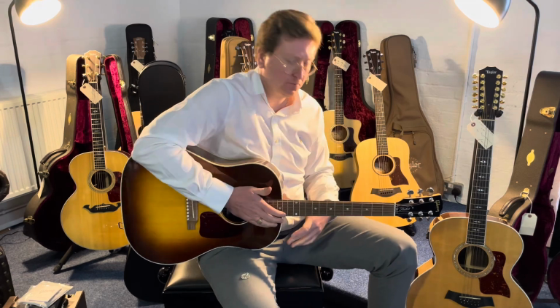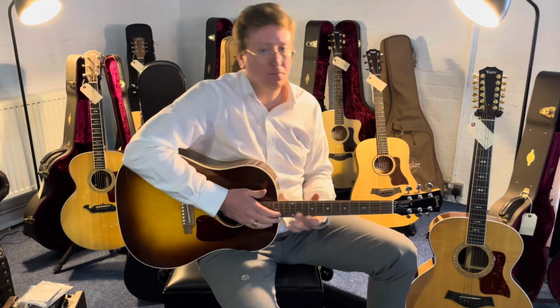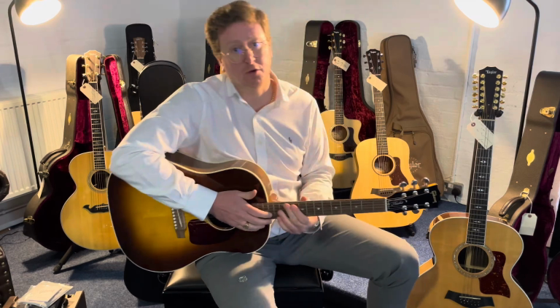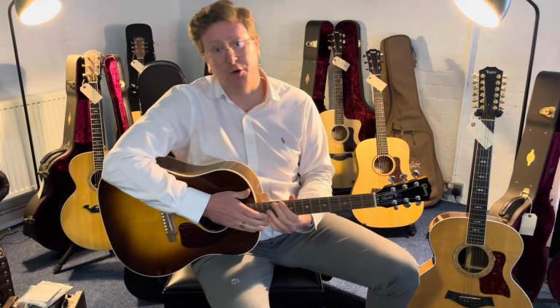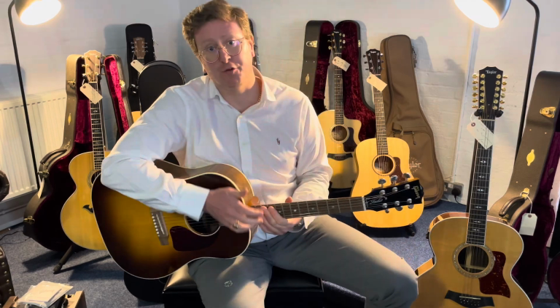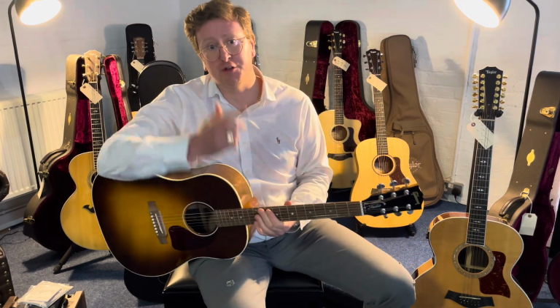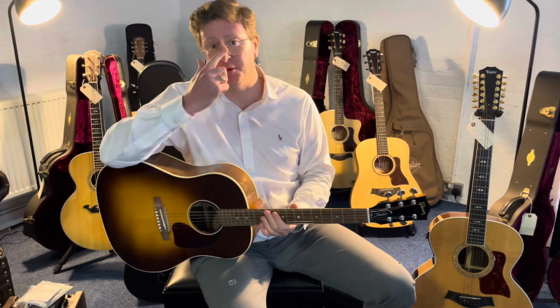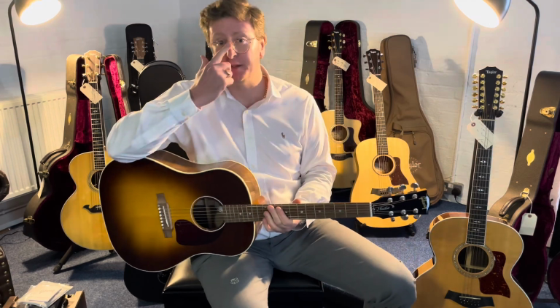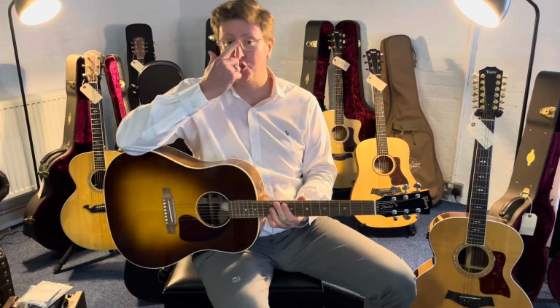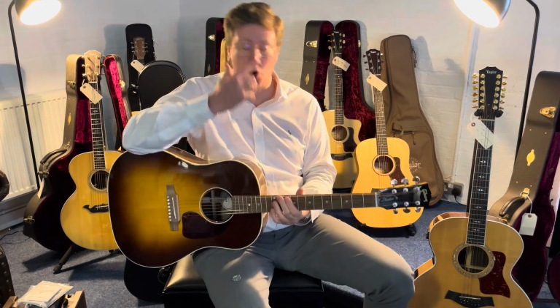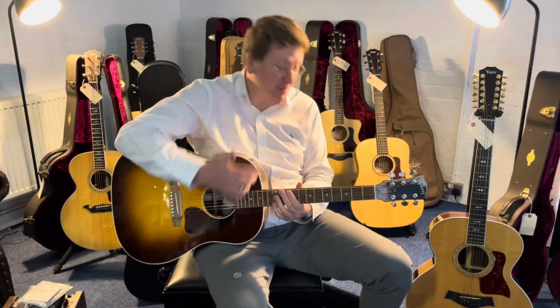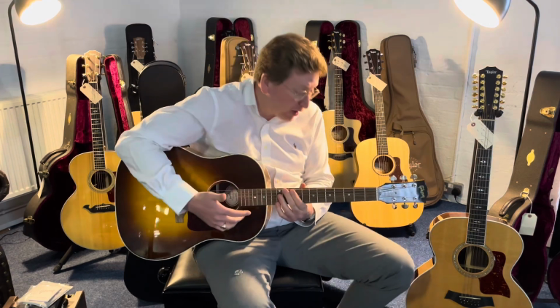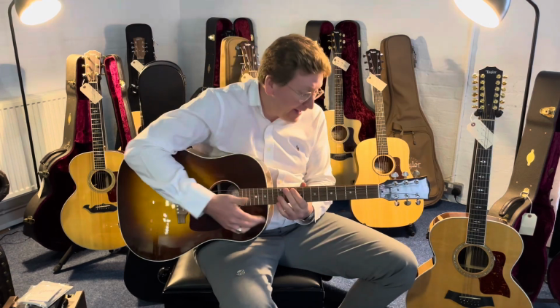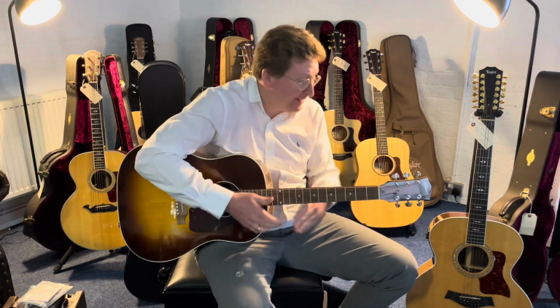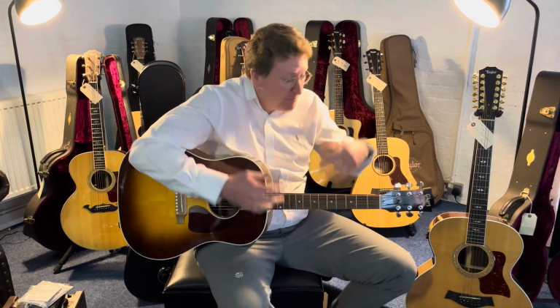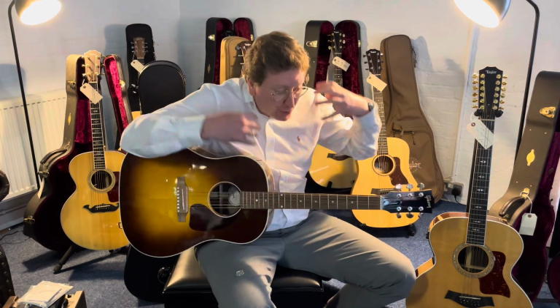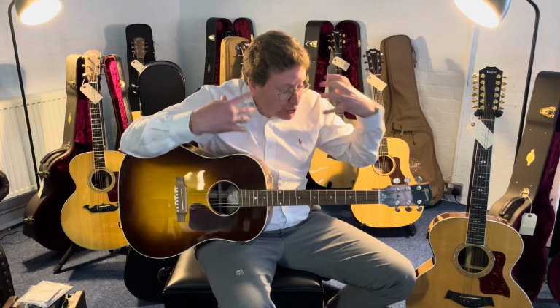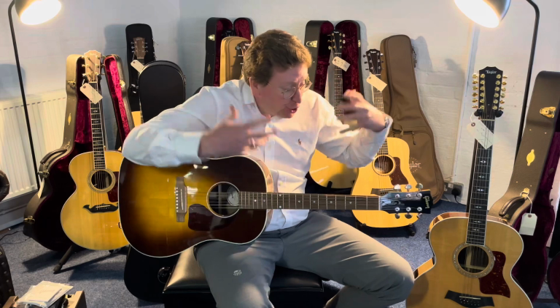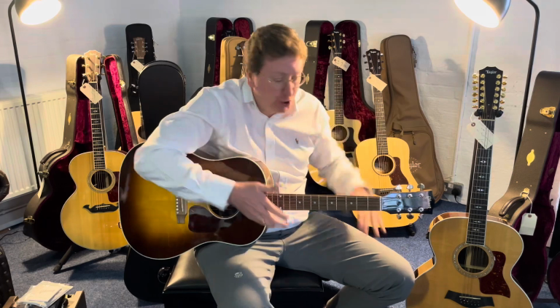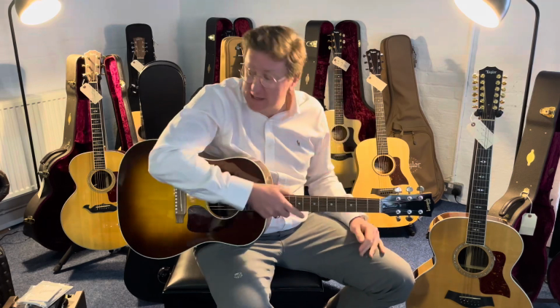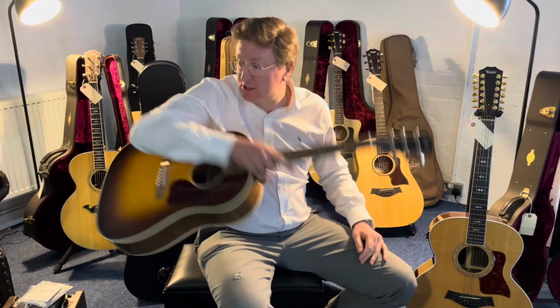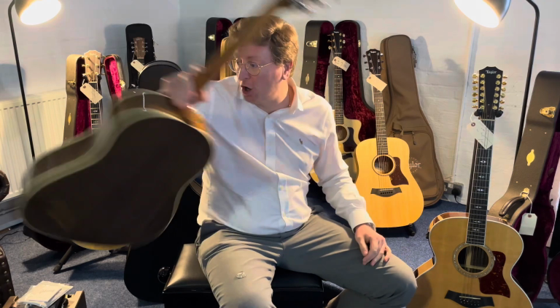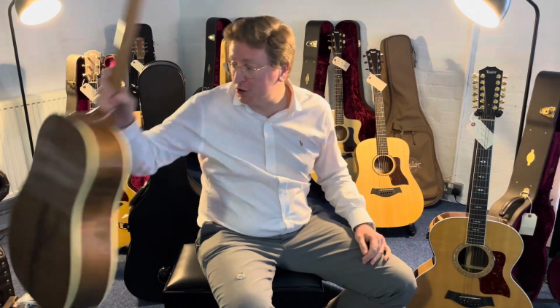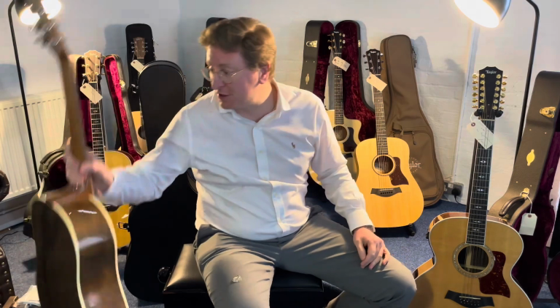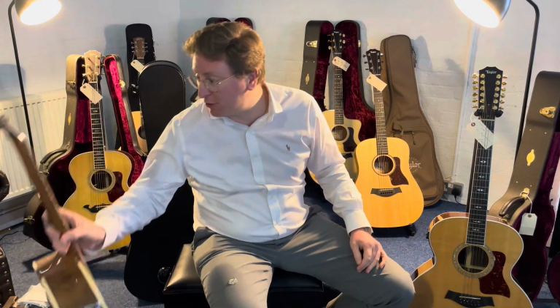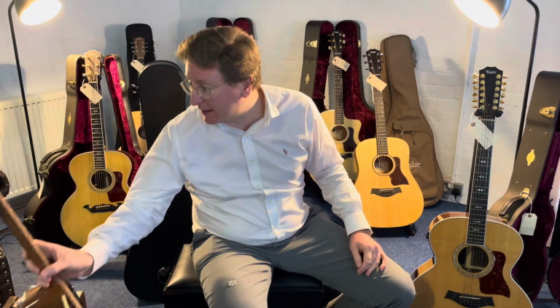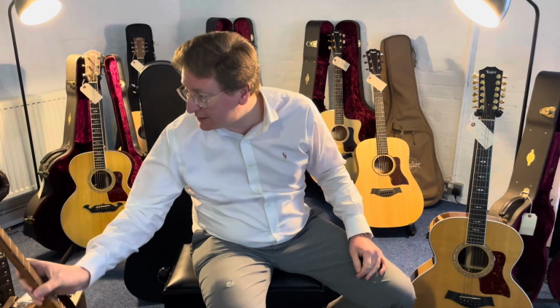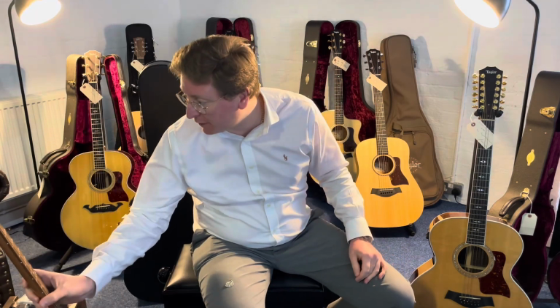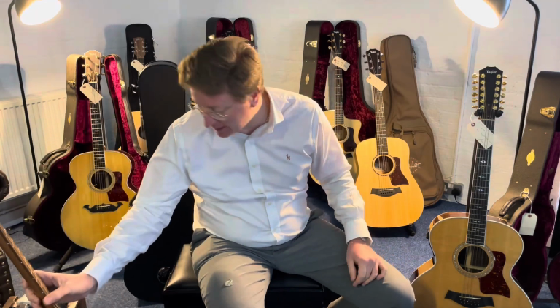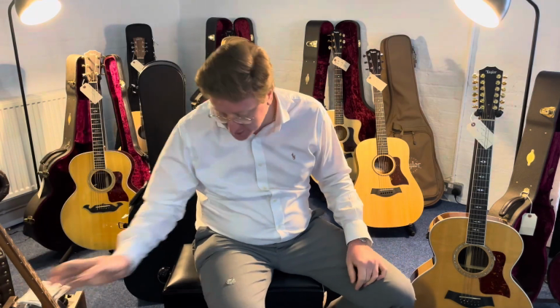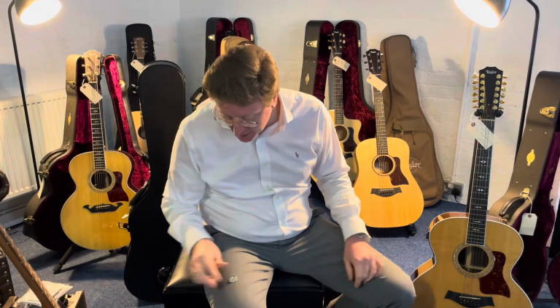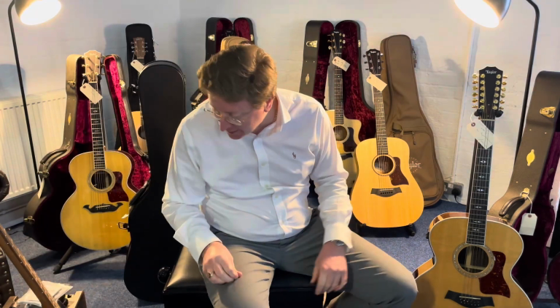It's a beautiful instrument. It's a joy to play and the tone is gorgeous. It really is a very nice guitar indeed.